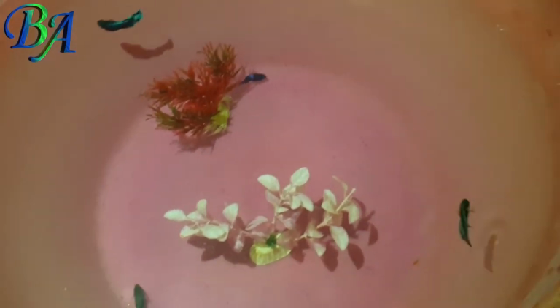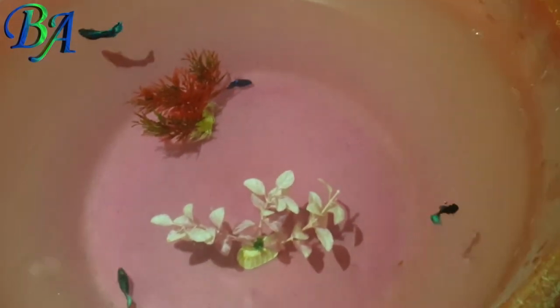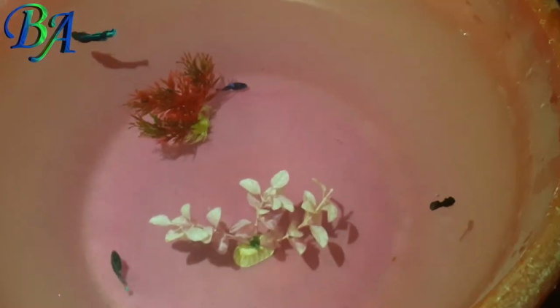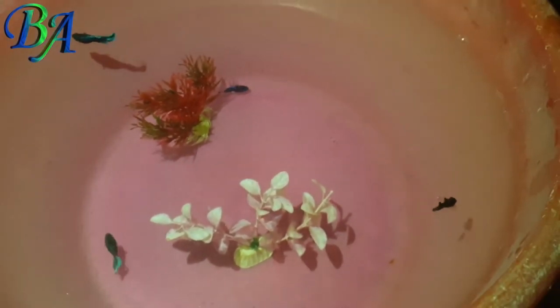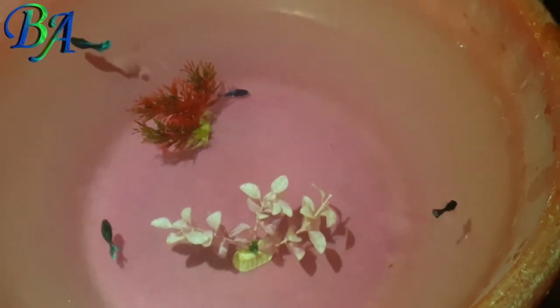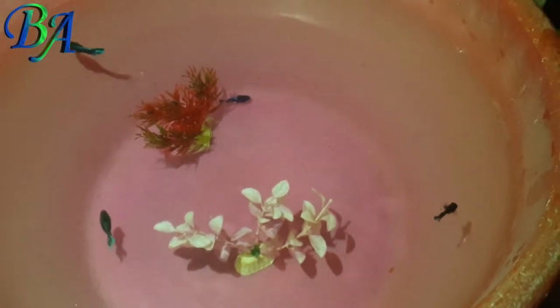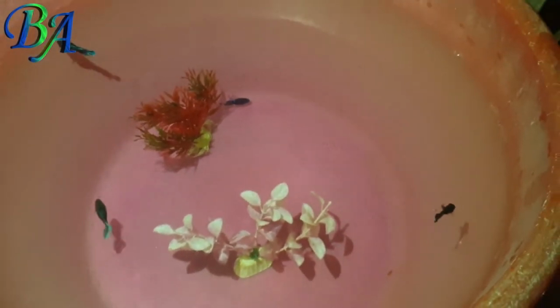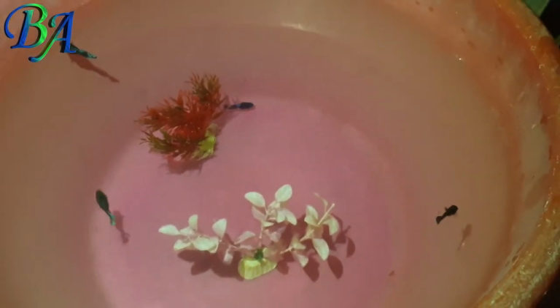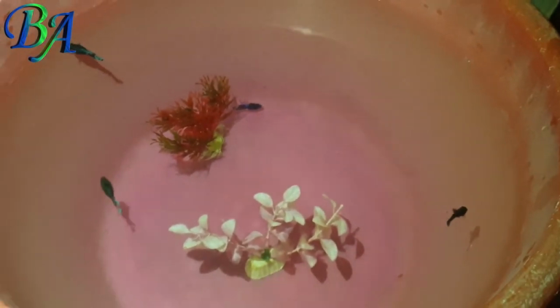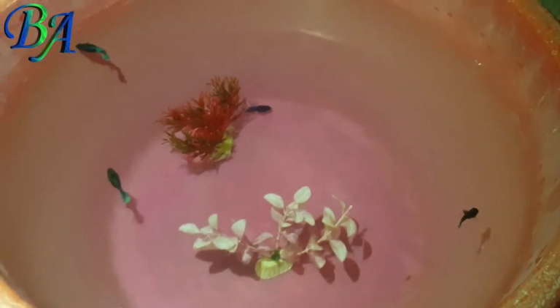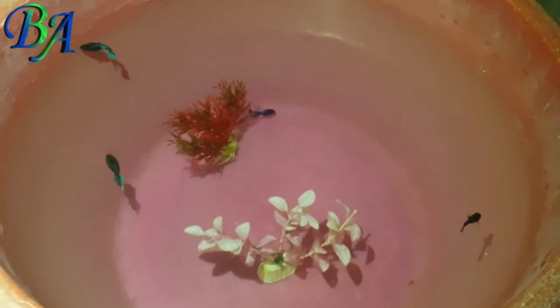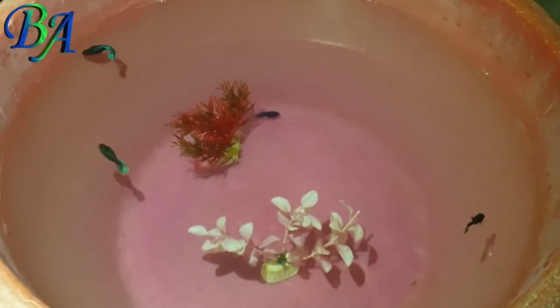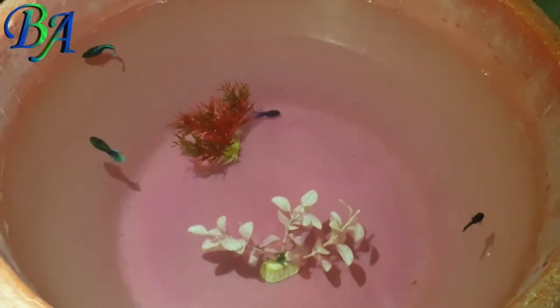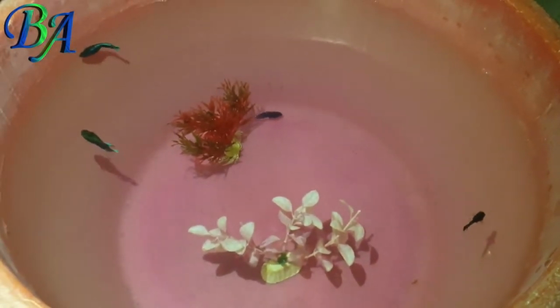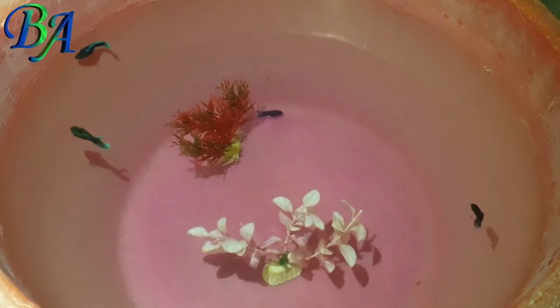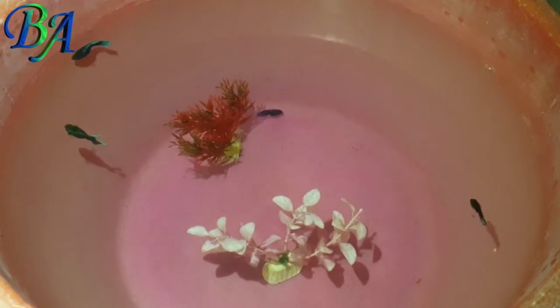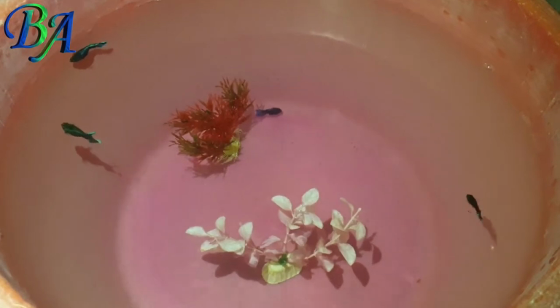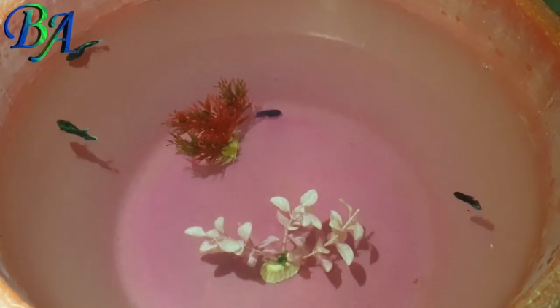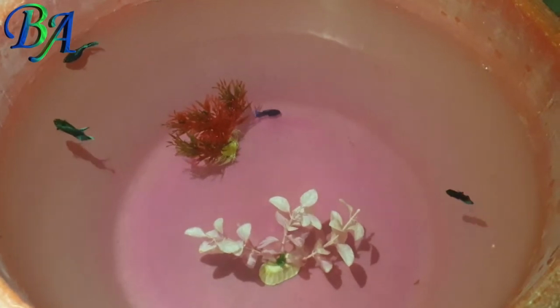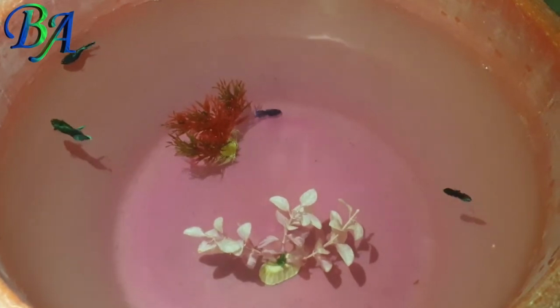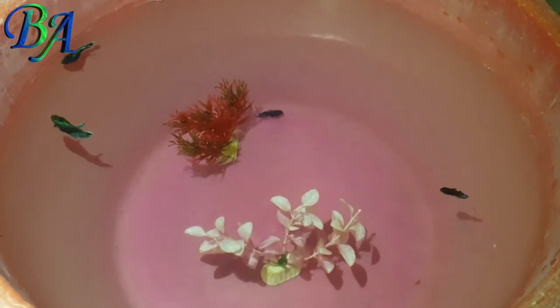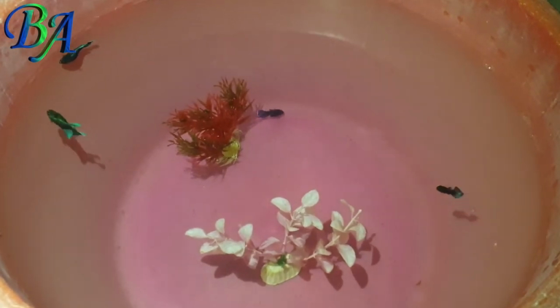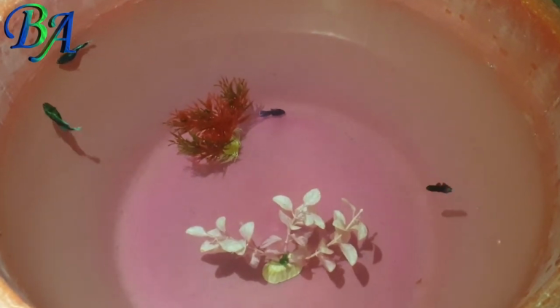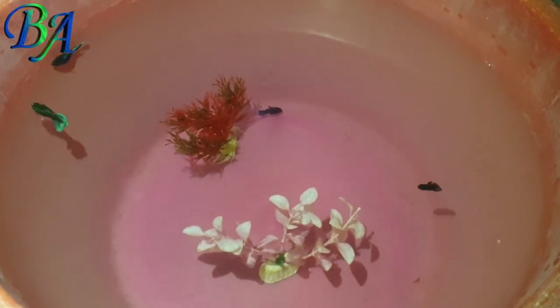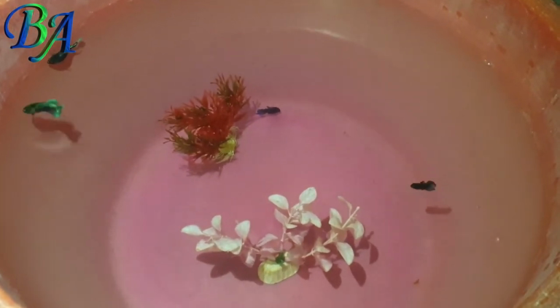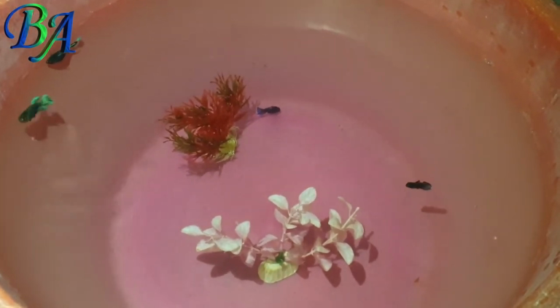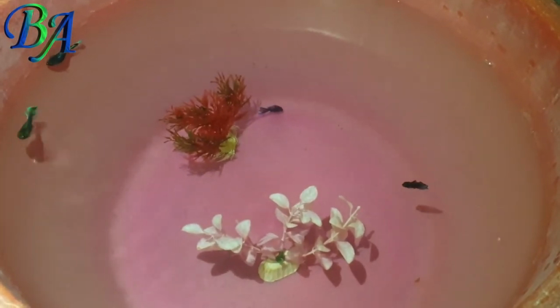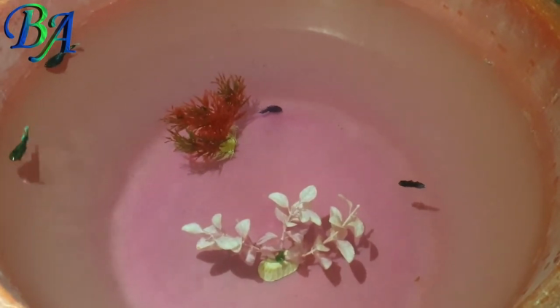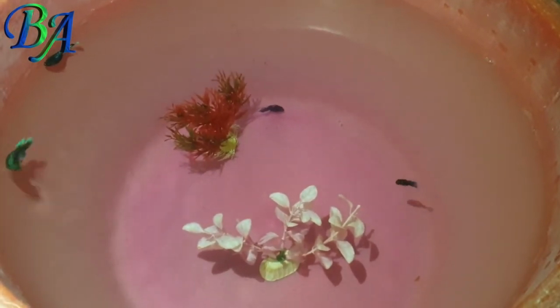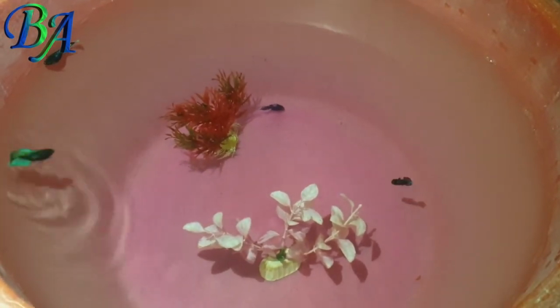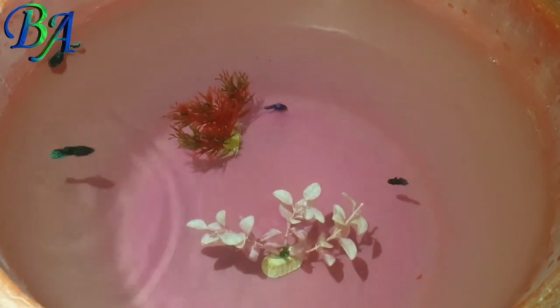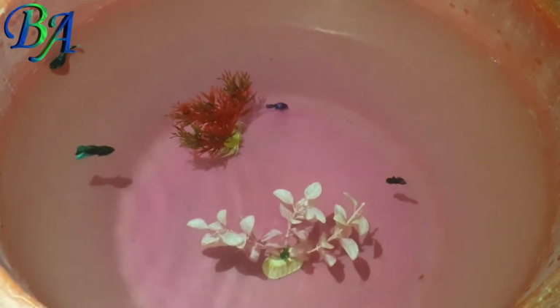This is my betta tub pool having four female bettas in it, on which I had recently uploaded a video.